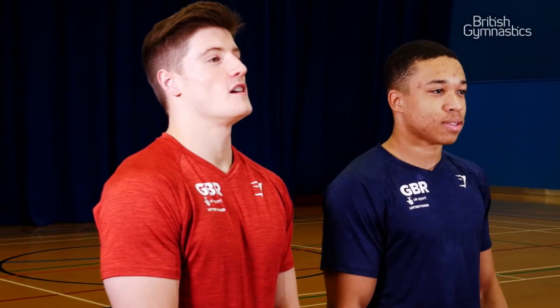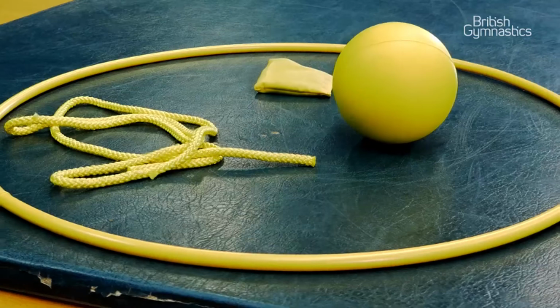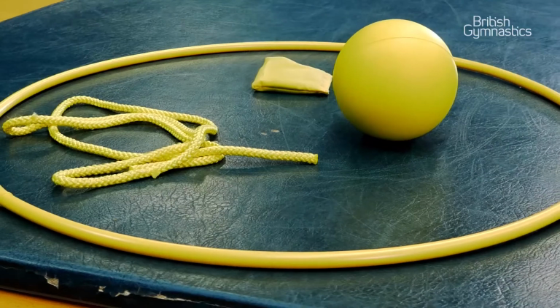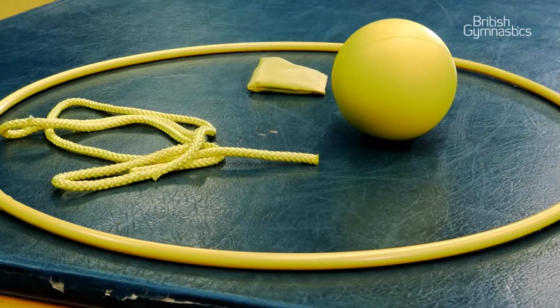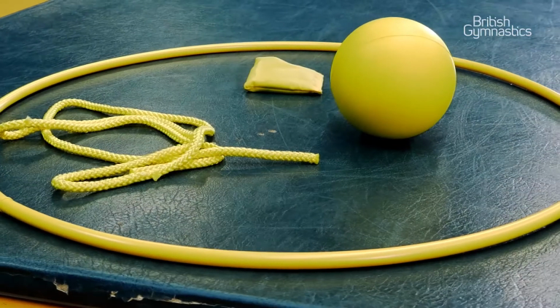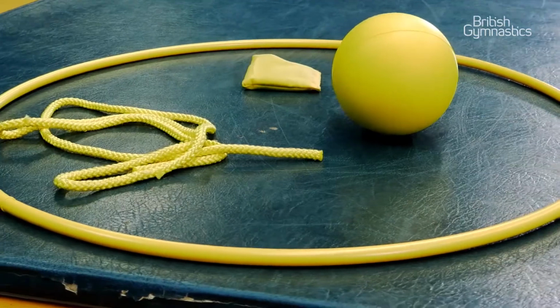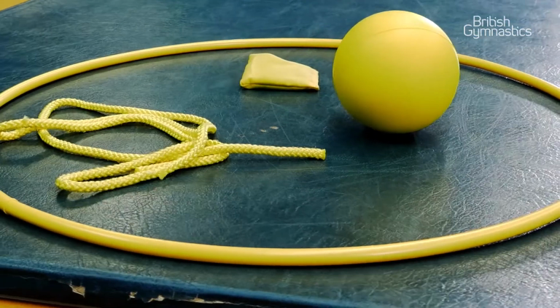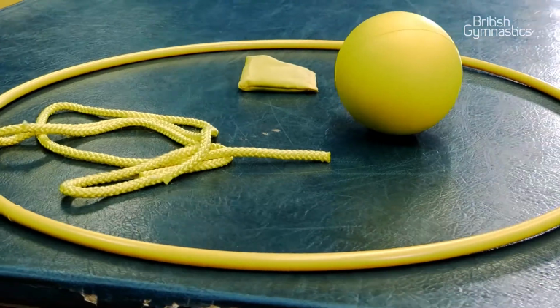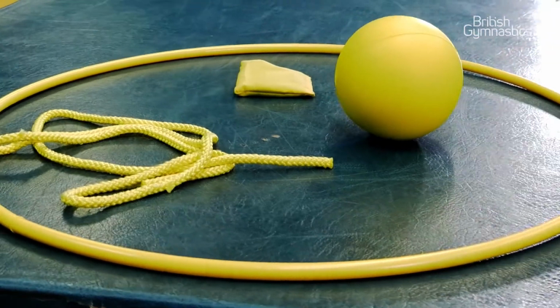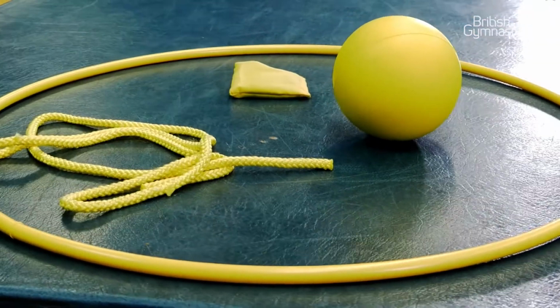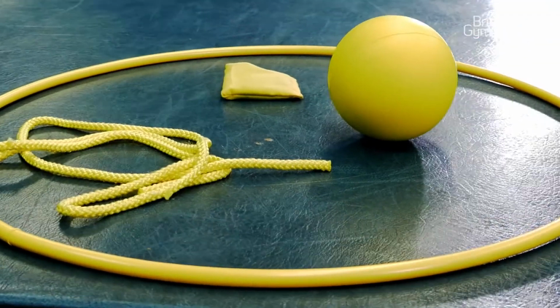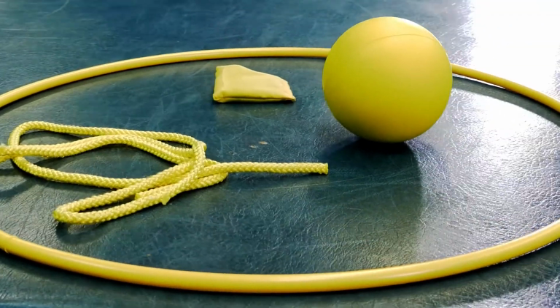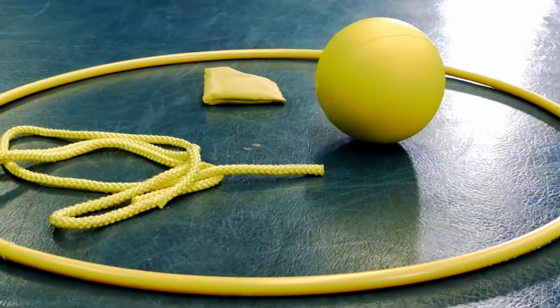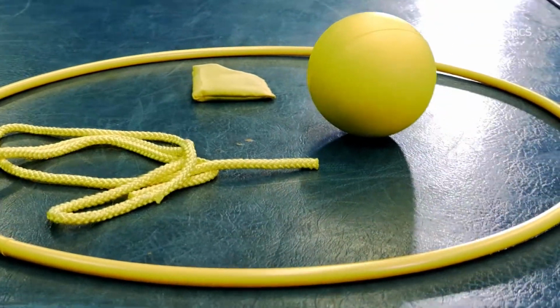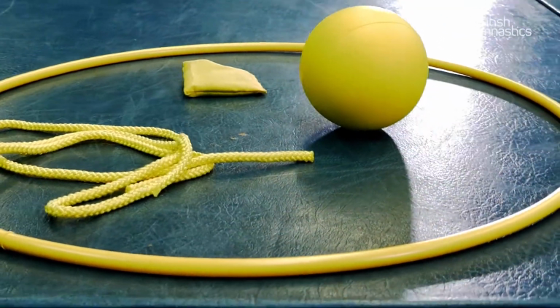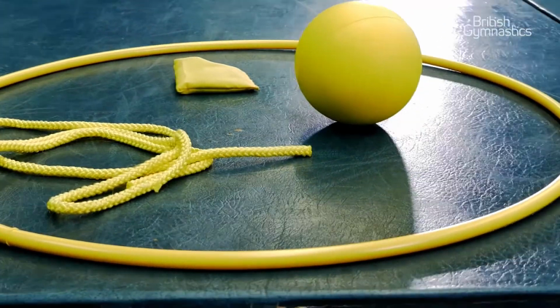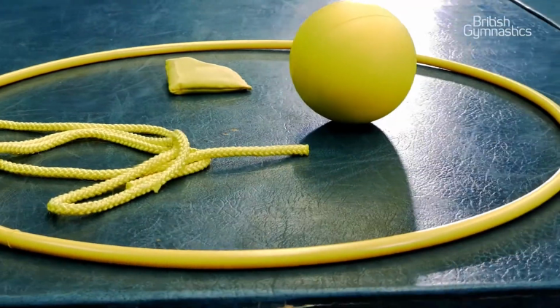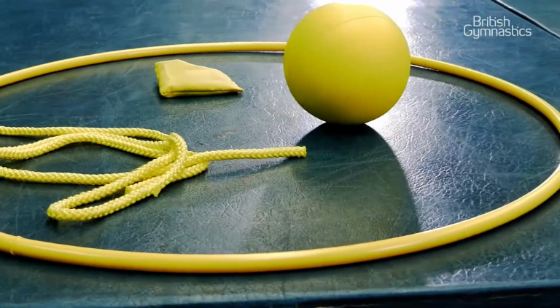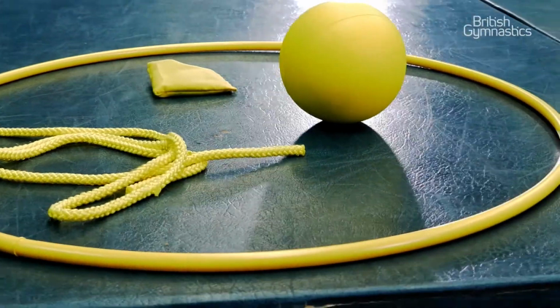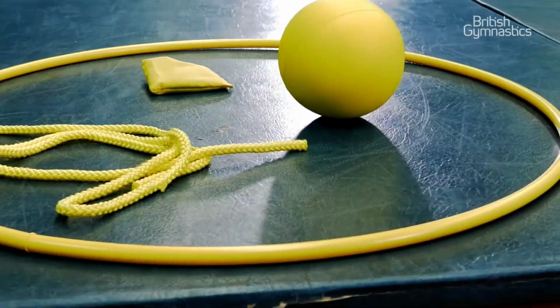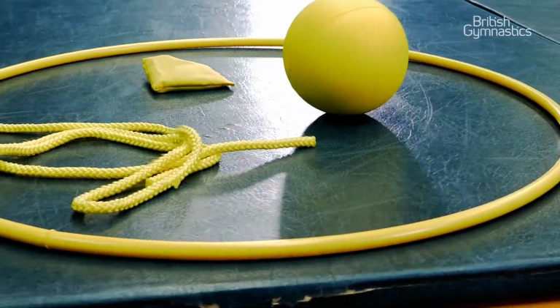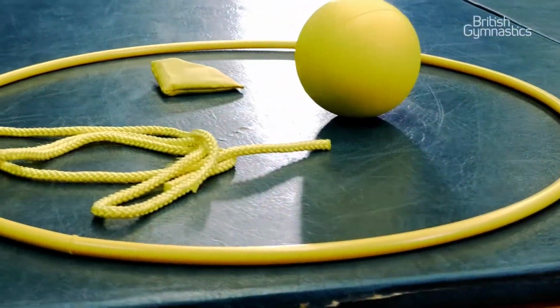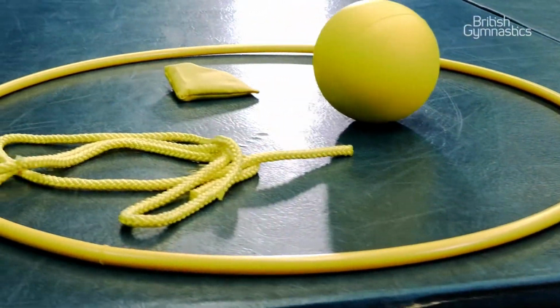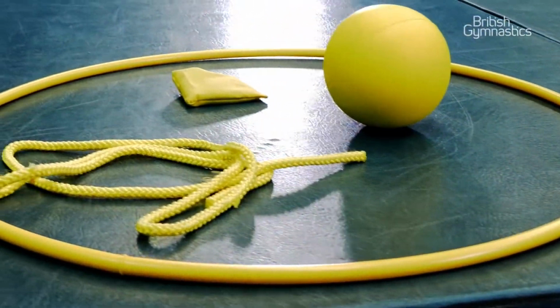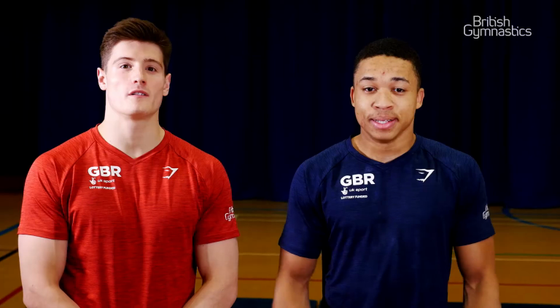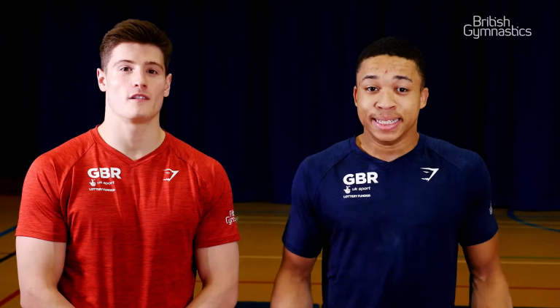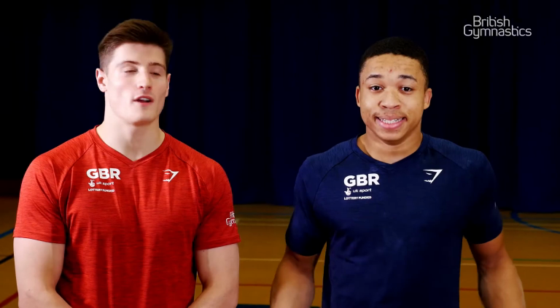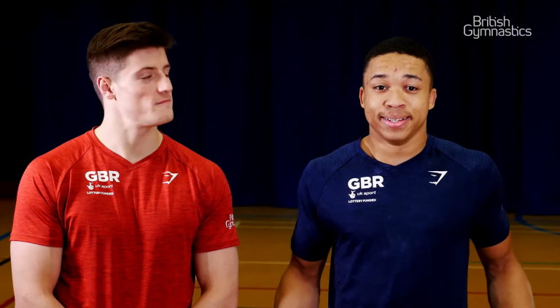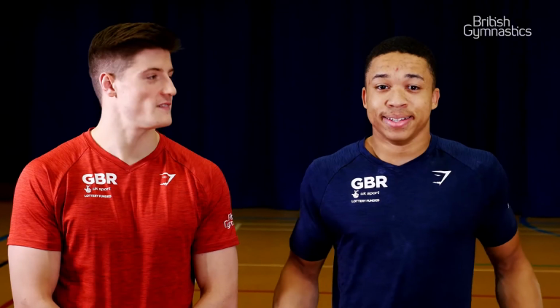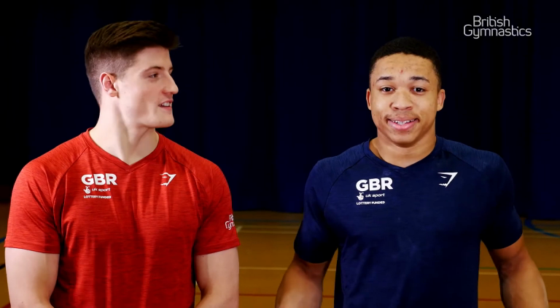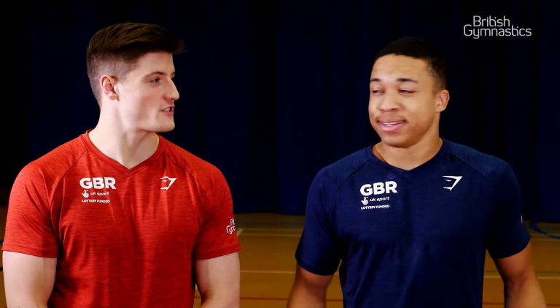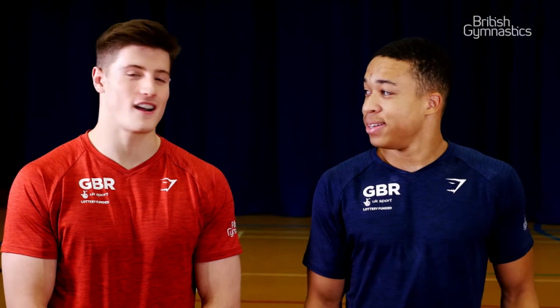You can also try using apparatus such as a hoop, a ball or a skipping rope. Right, let's give it a try!